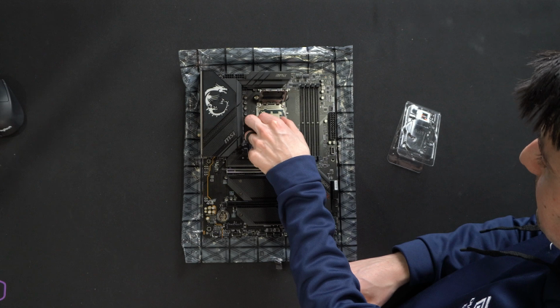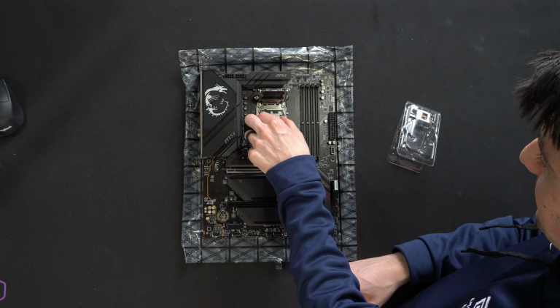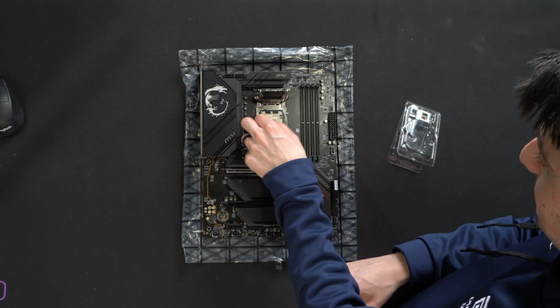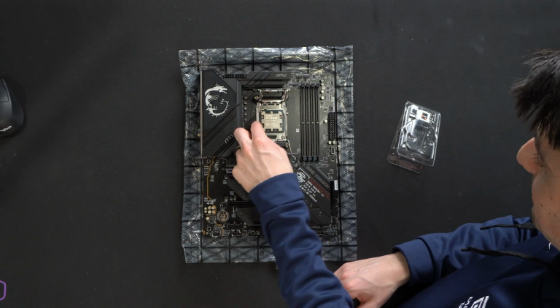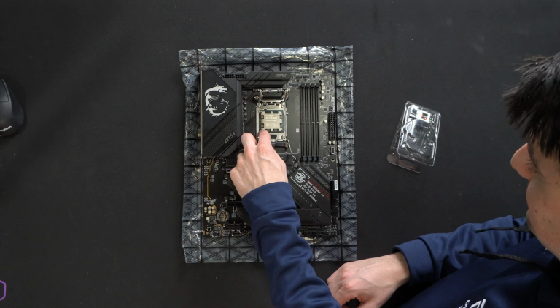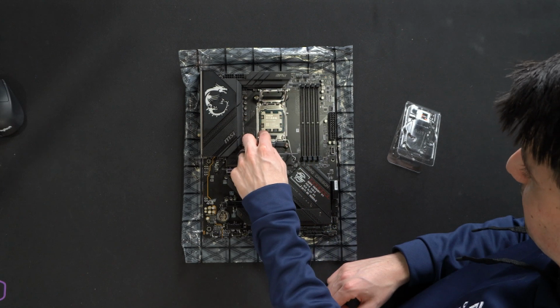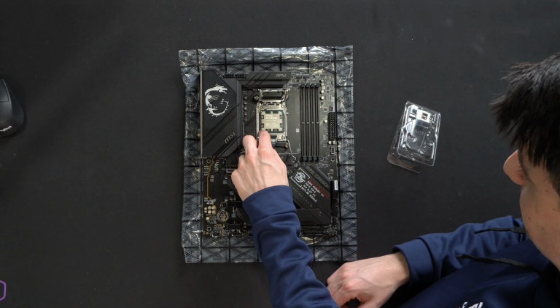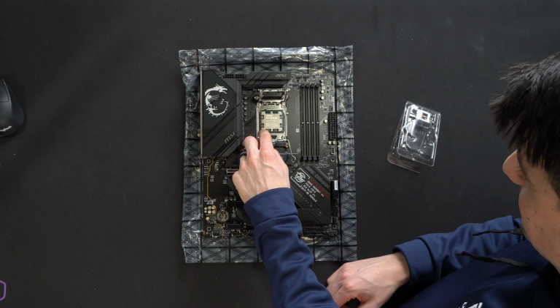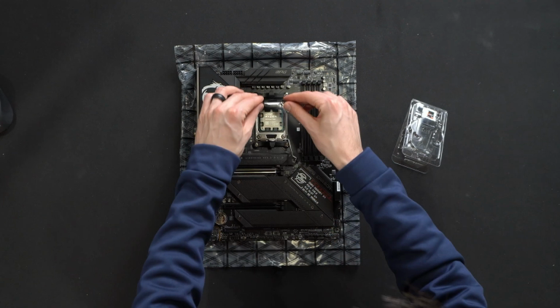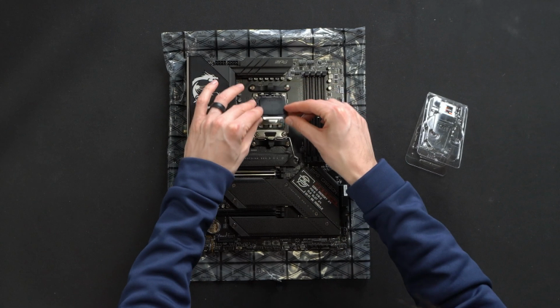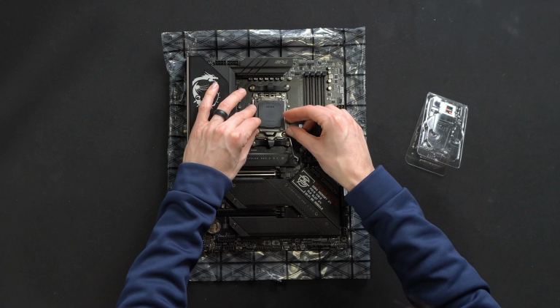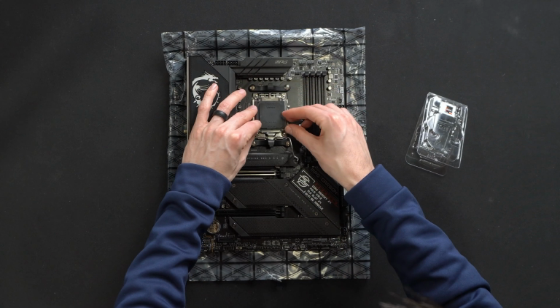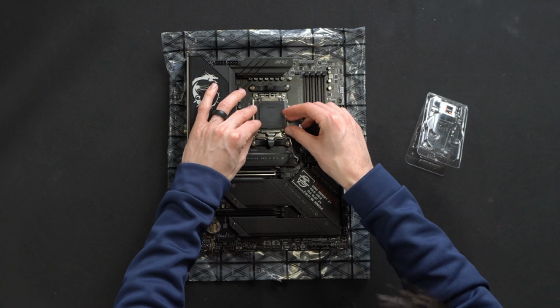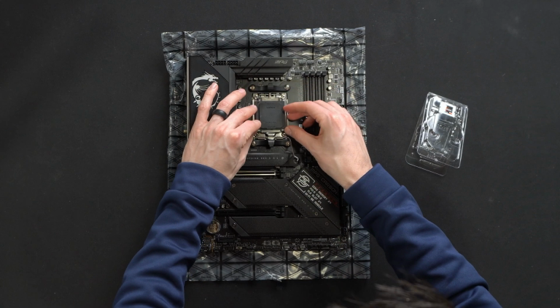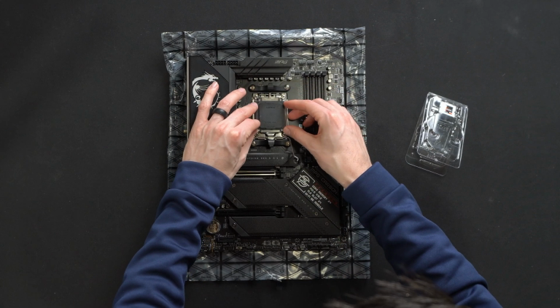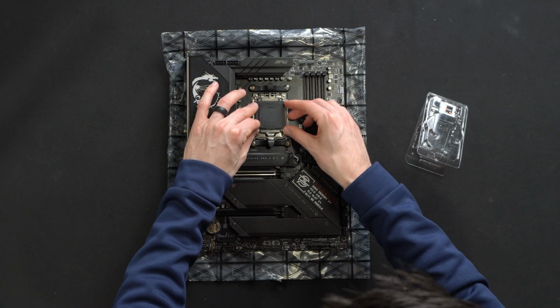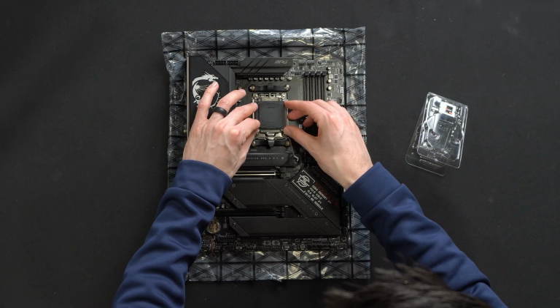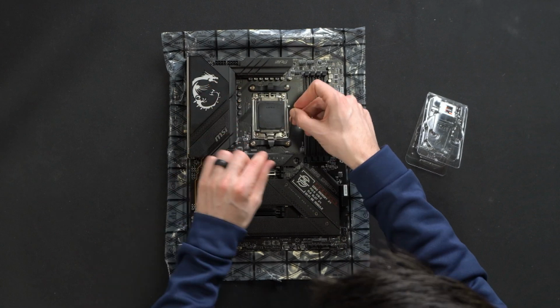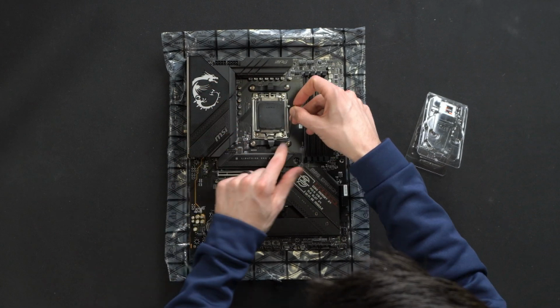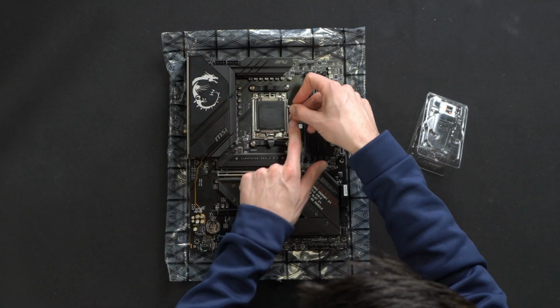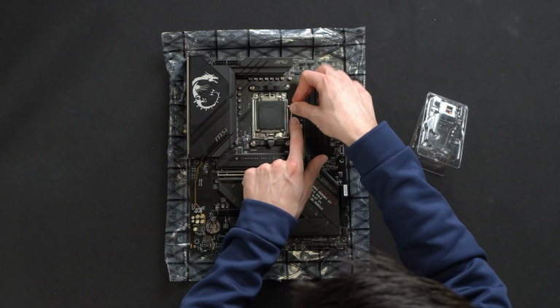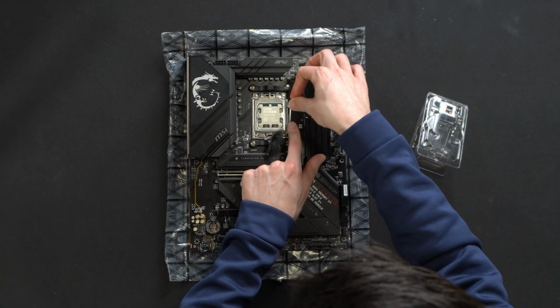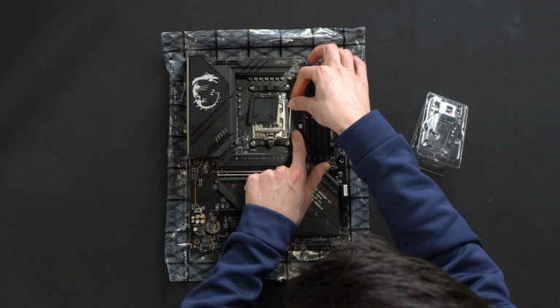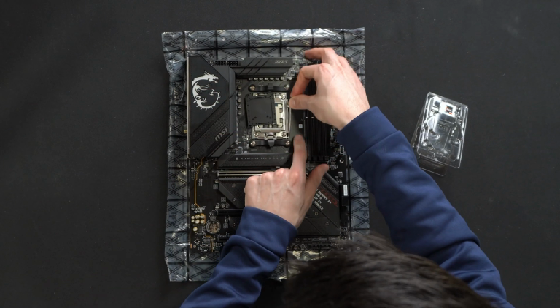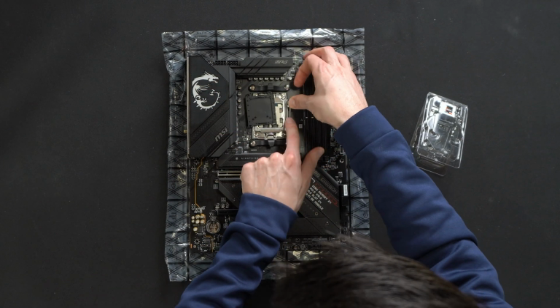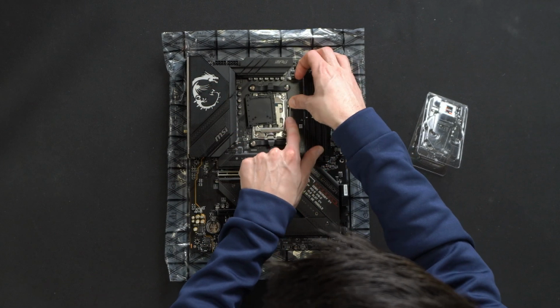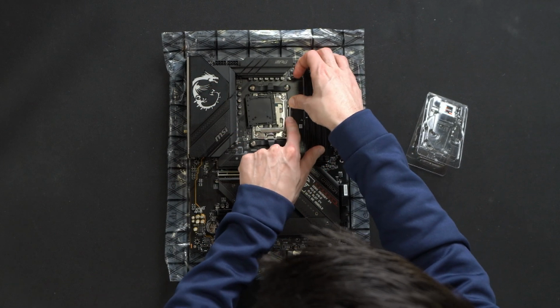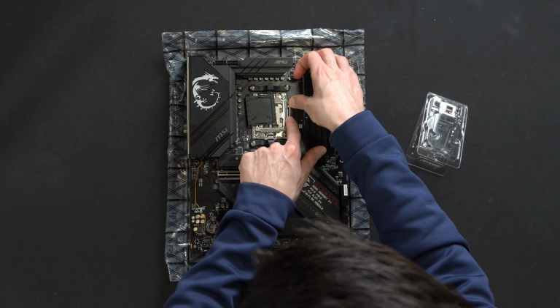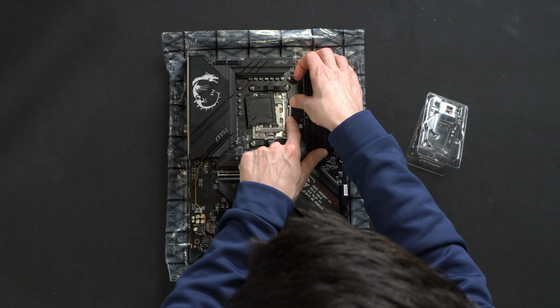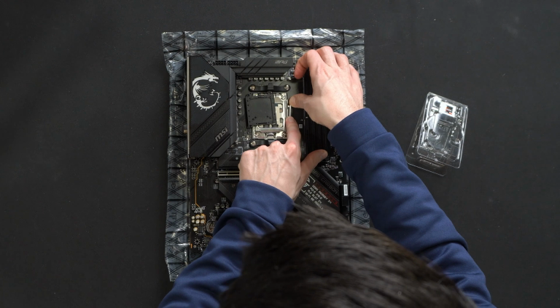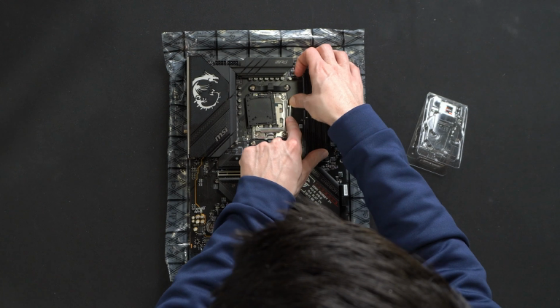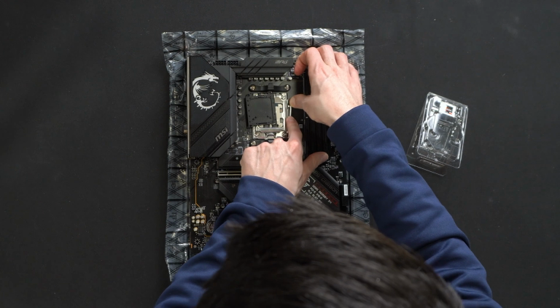Line it up to the best of your abilities. Now let's take our cover right here. When we press this down, the cover is going to fling off.